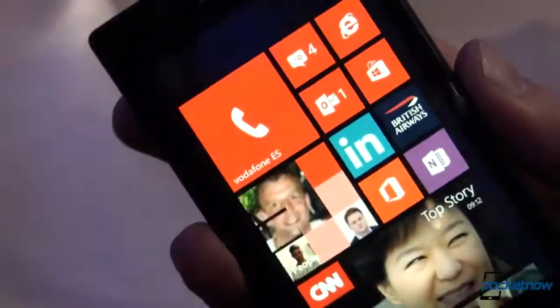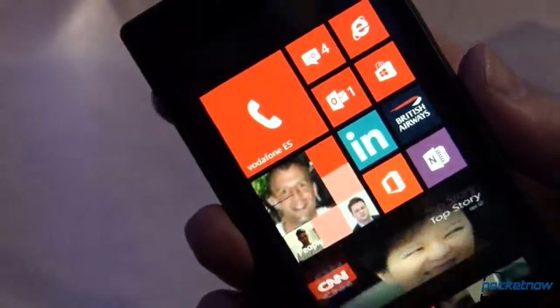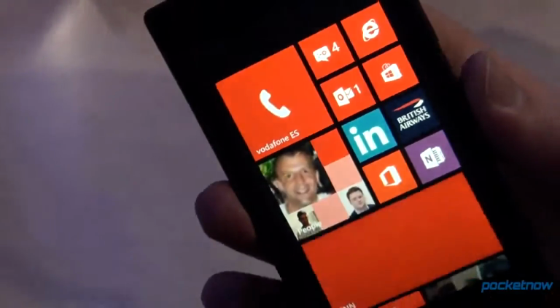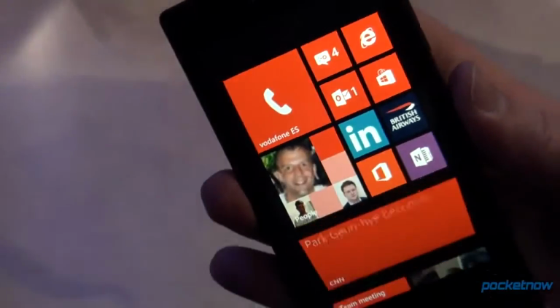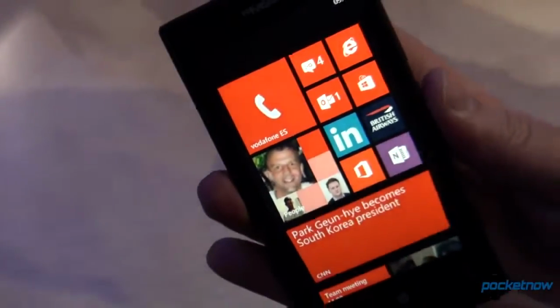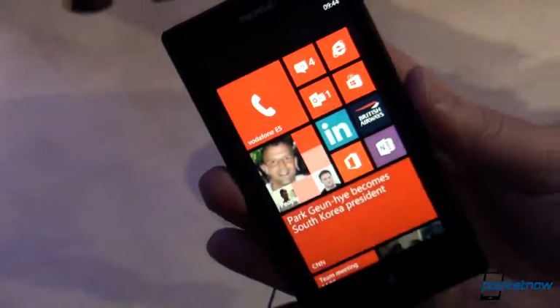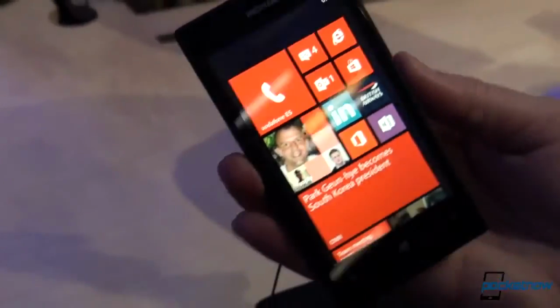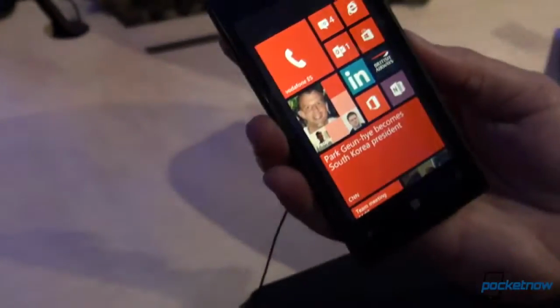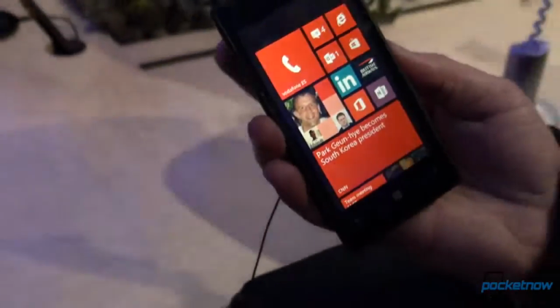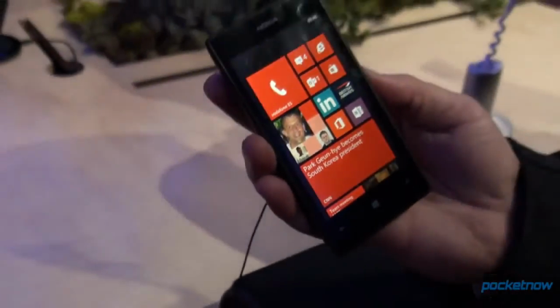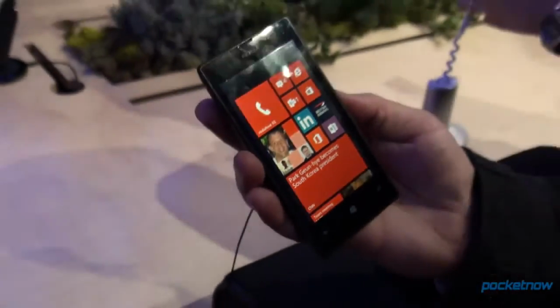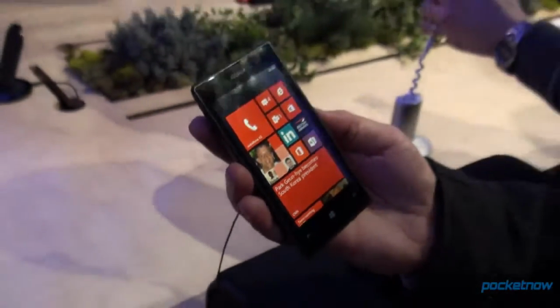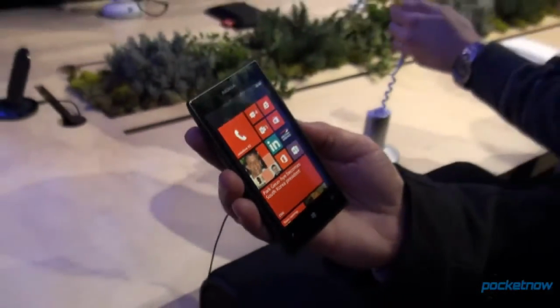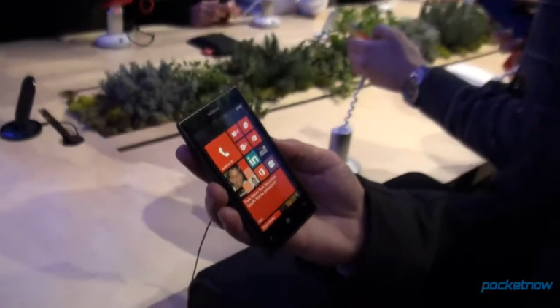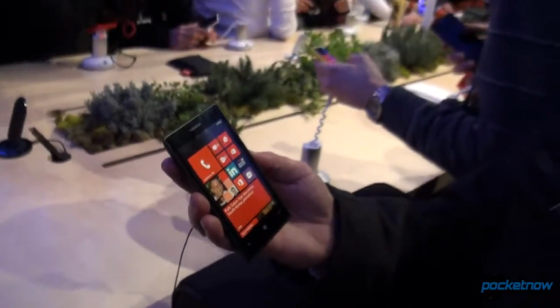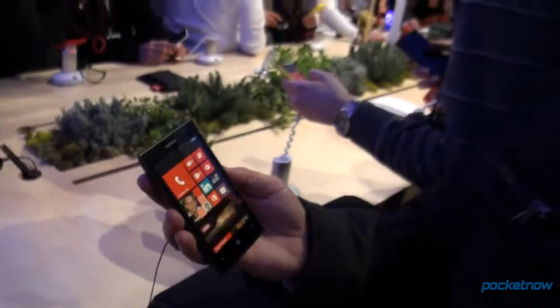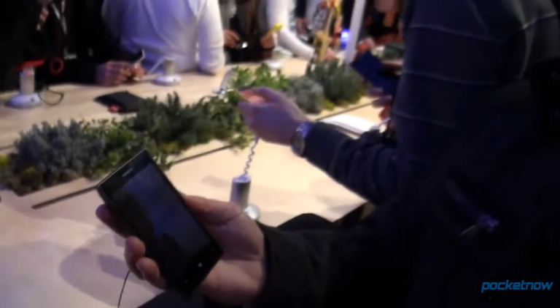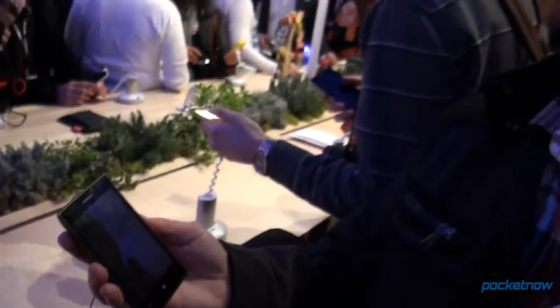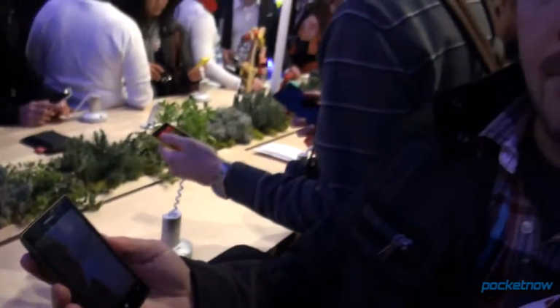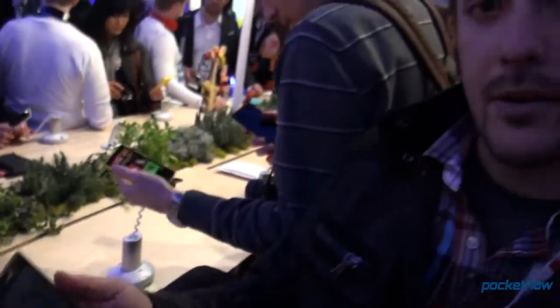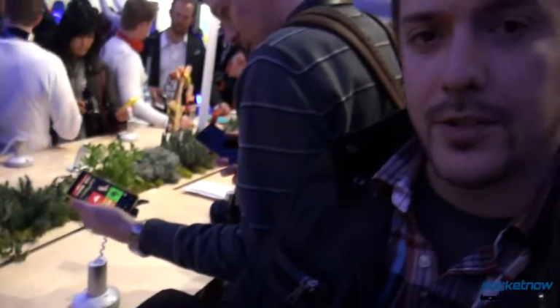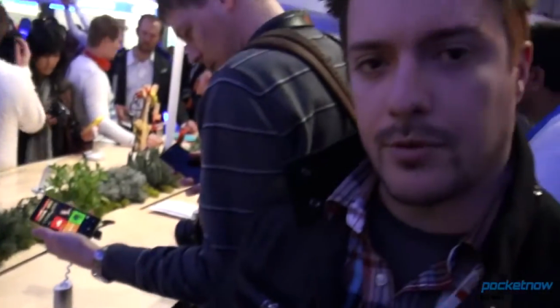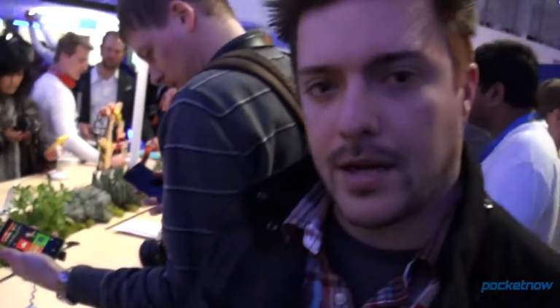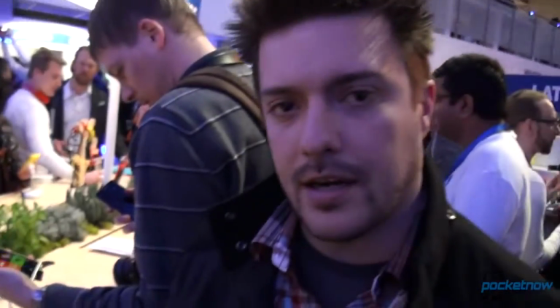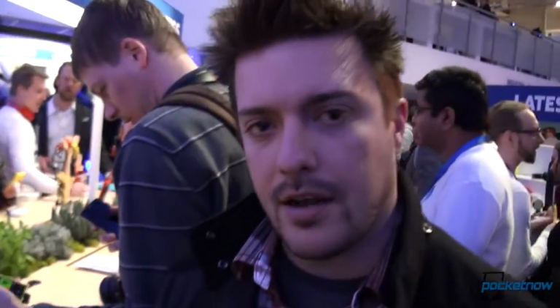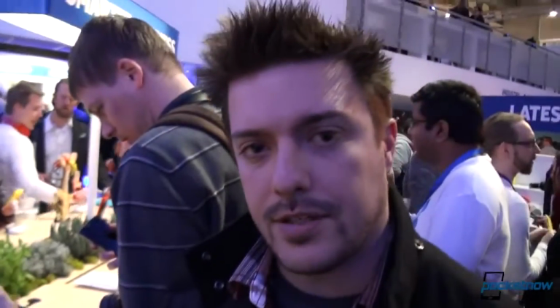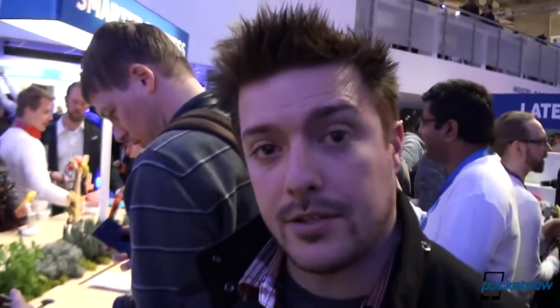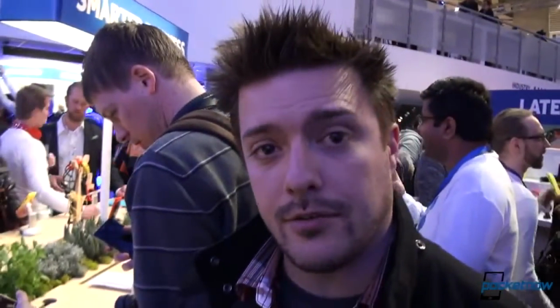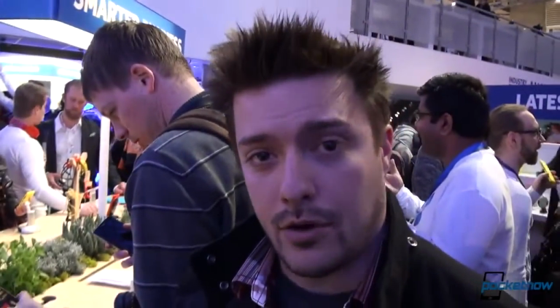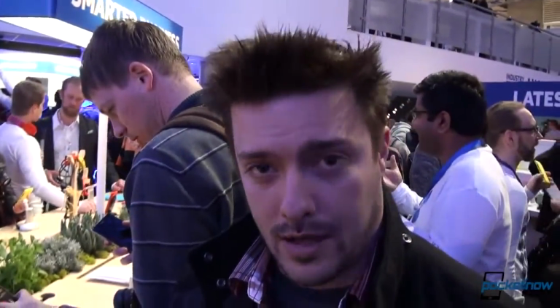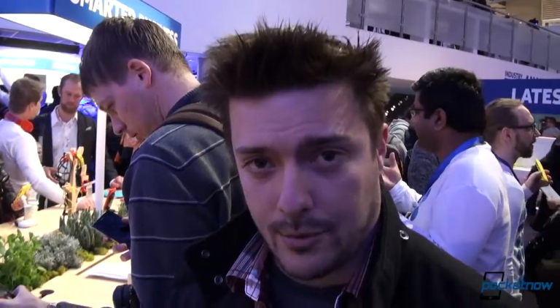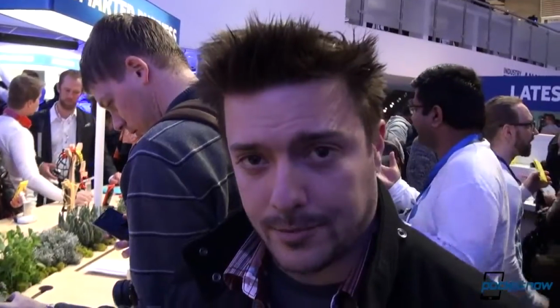So just a quick look at the Nokia Lumia 520. I'm Michael Fisher with Pocketnow — stay tuned for a whole lot more.